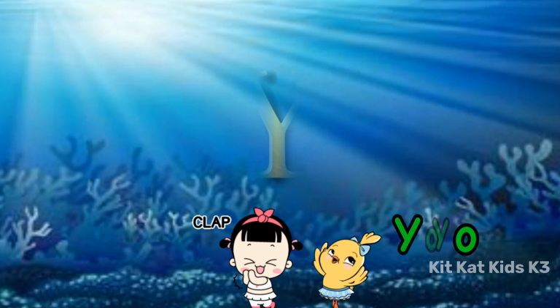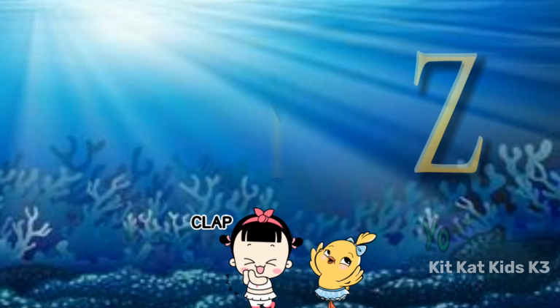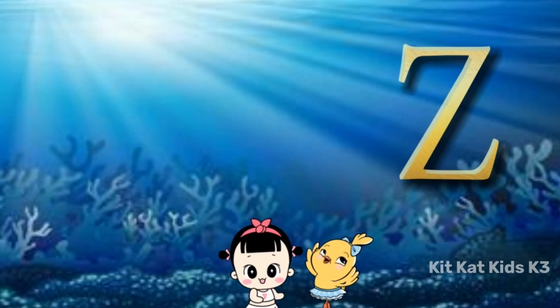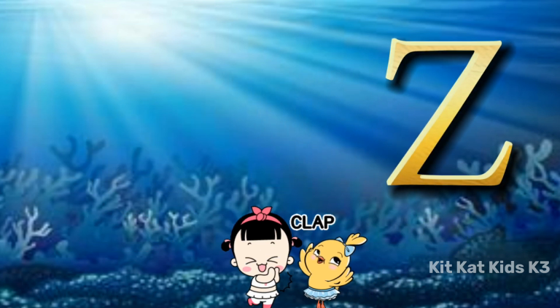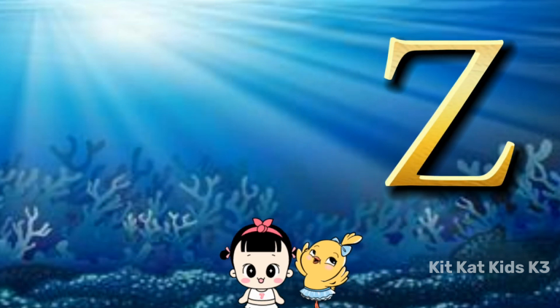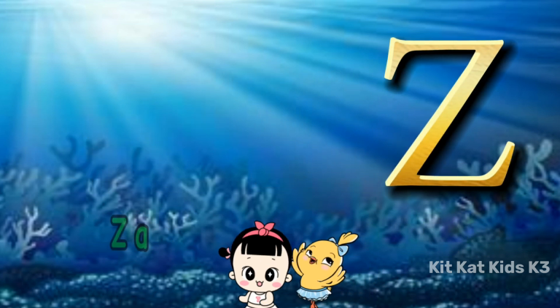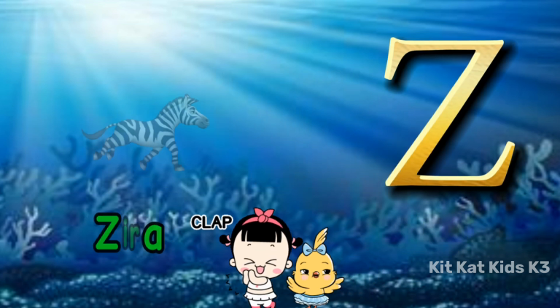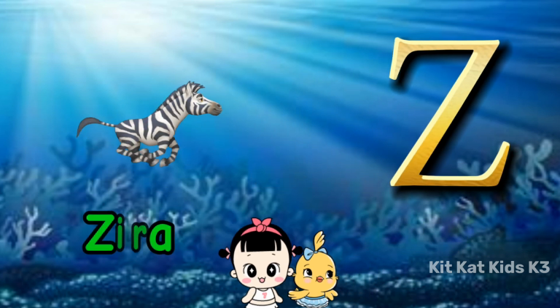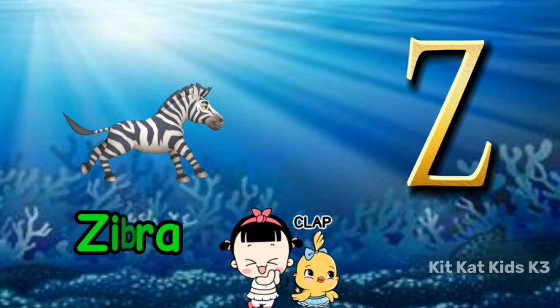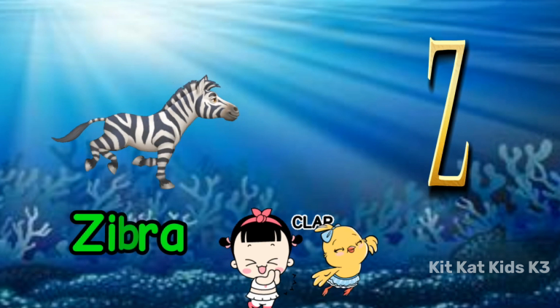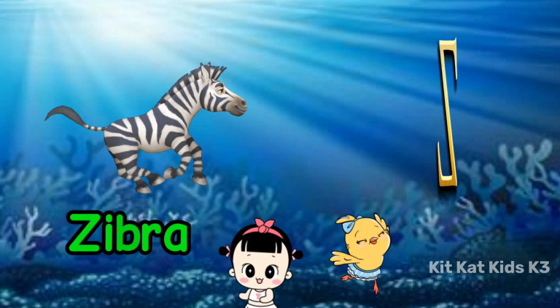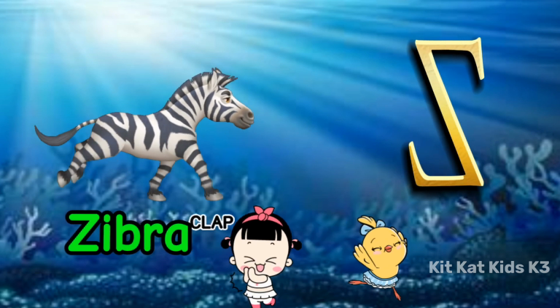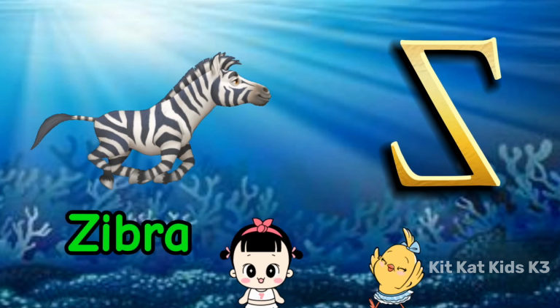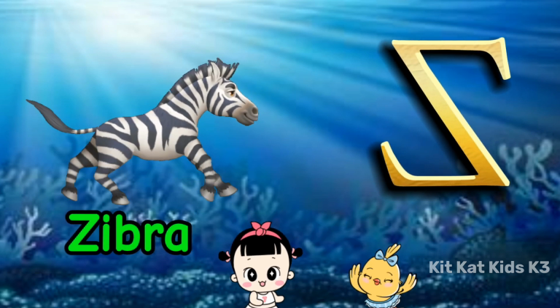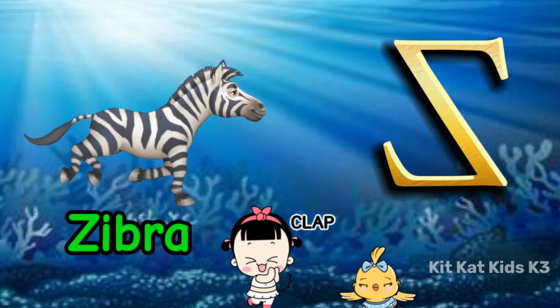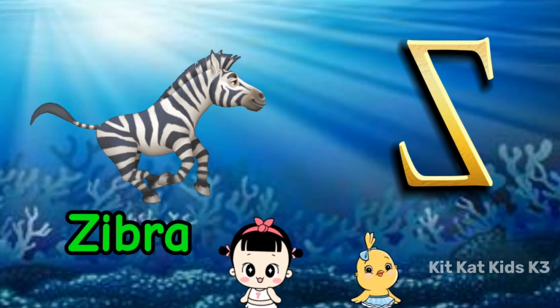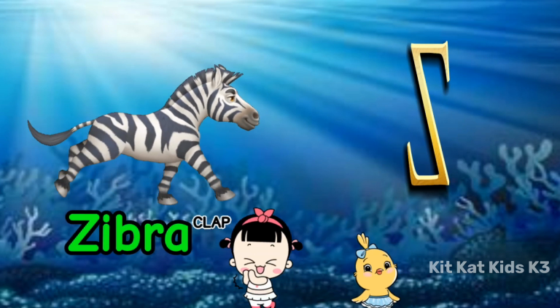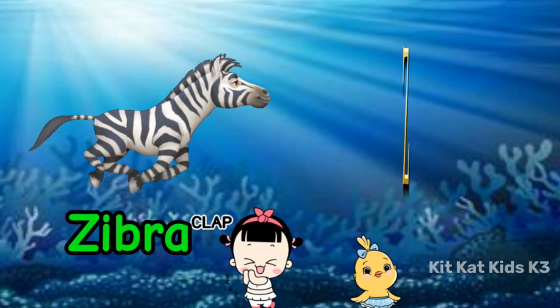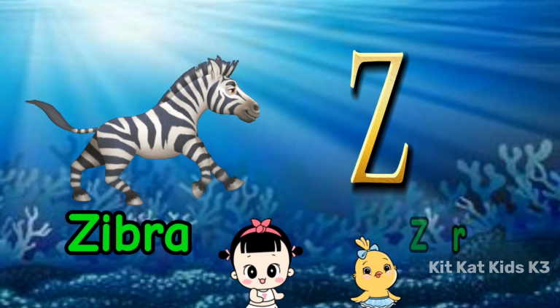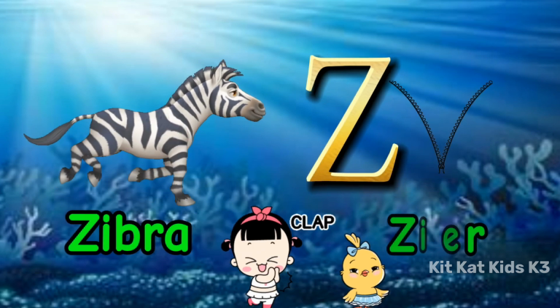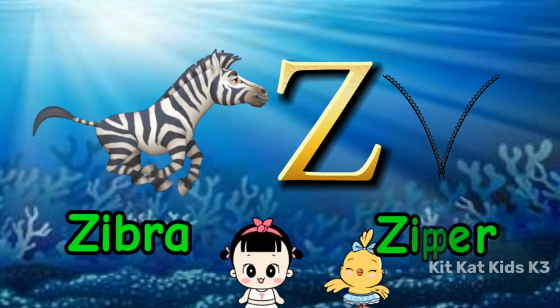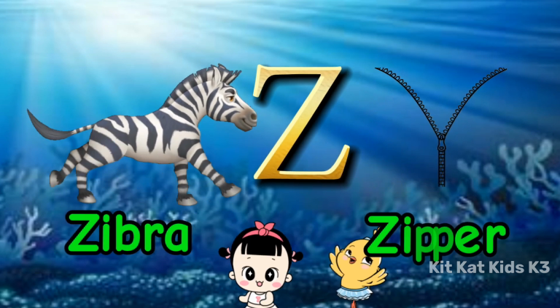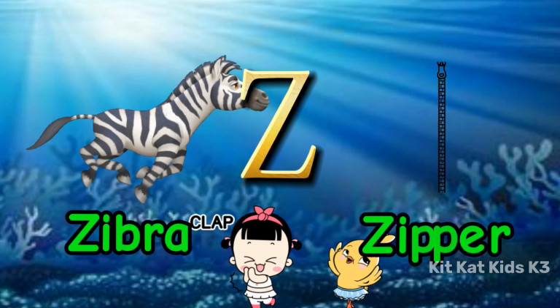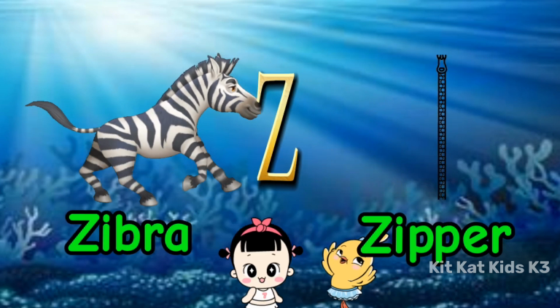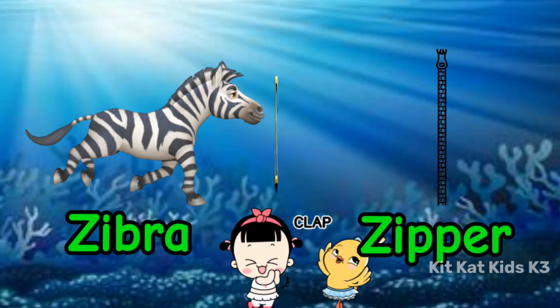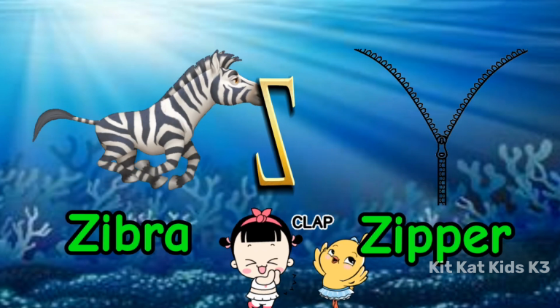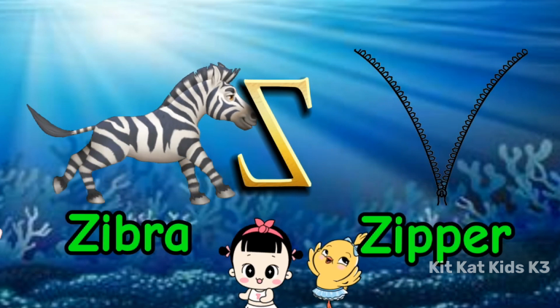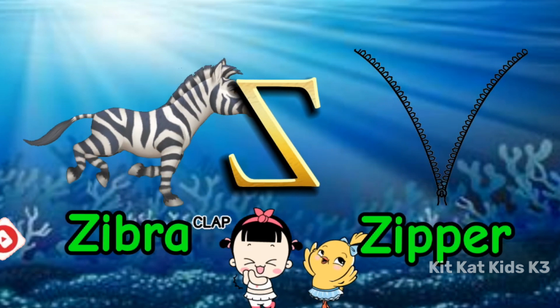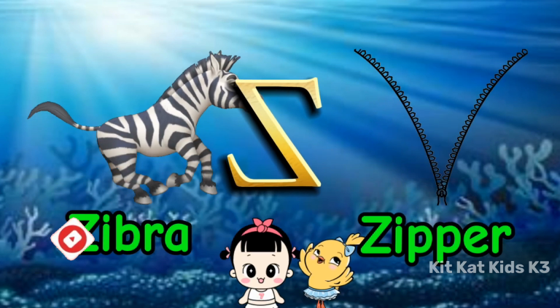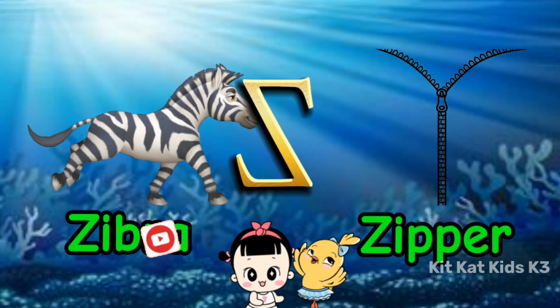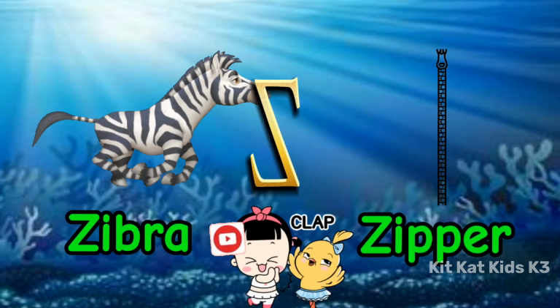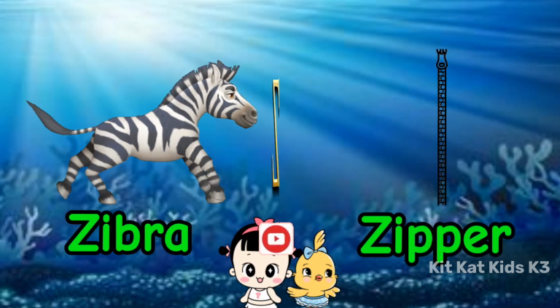Z is for zebra, with stripes so neat. Z is for zipper, that's hard to beat.